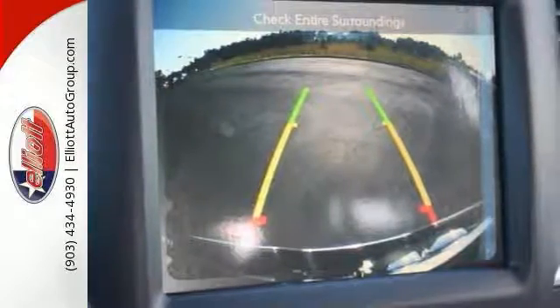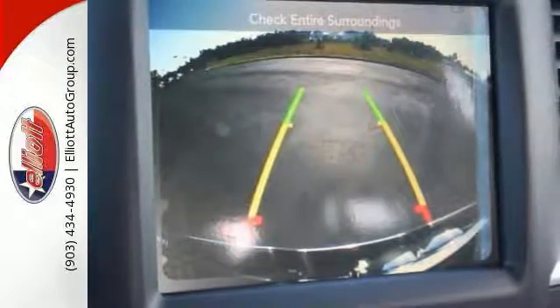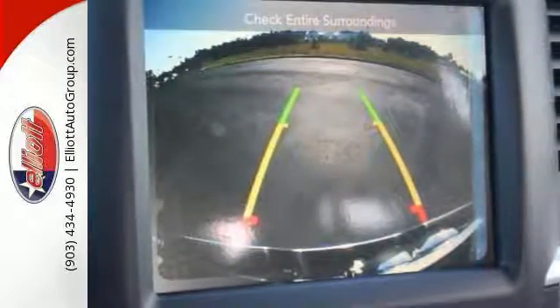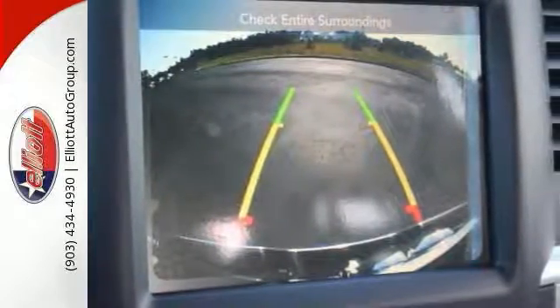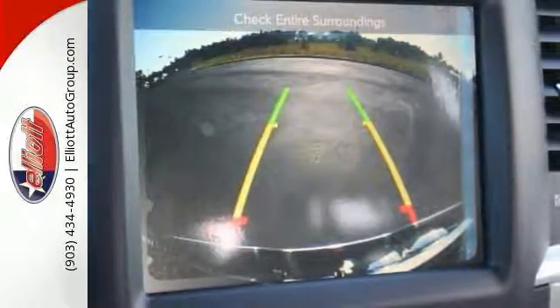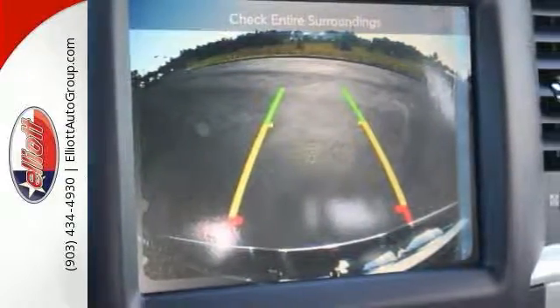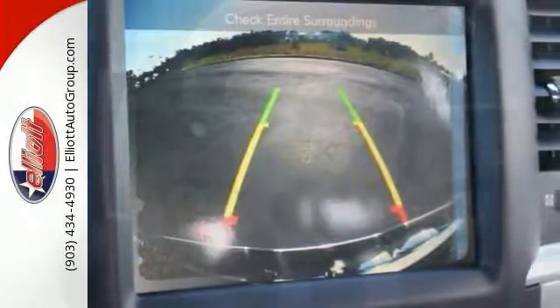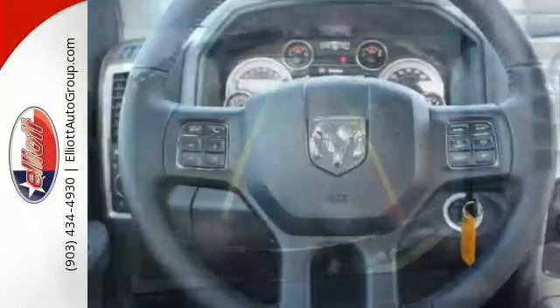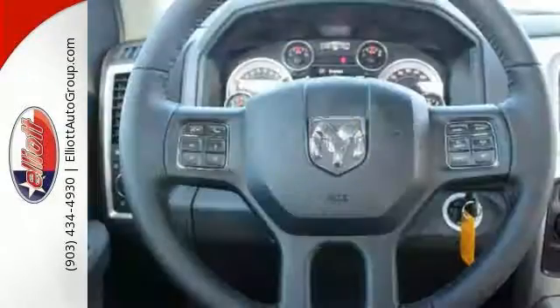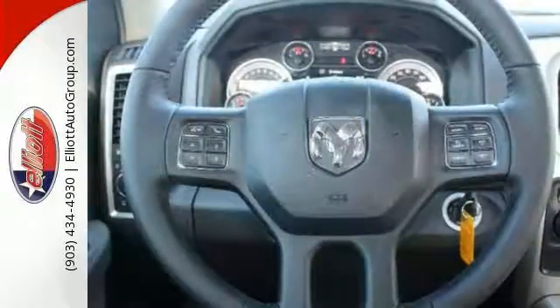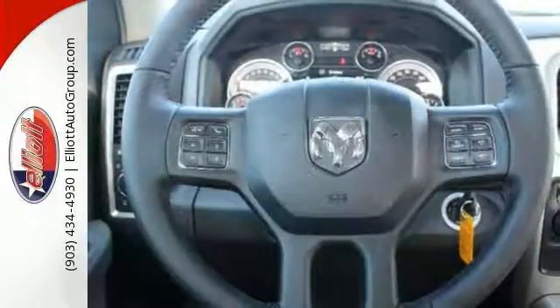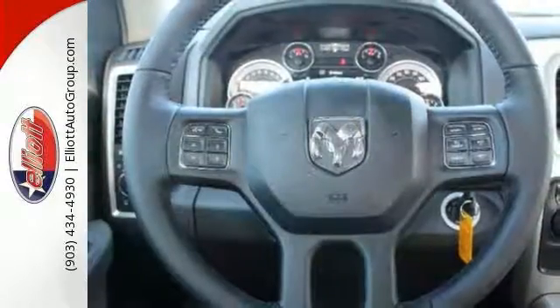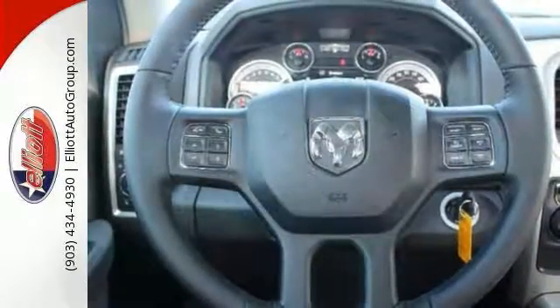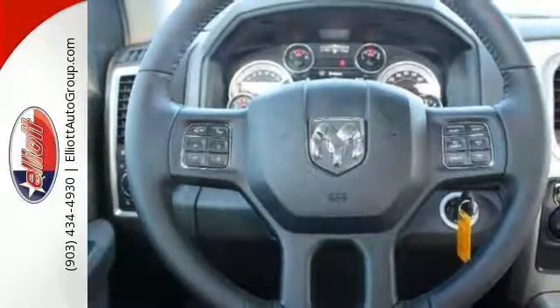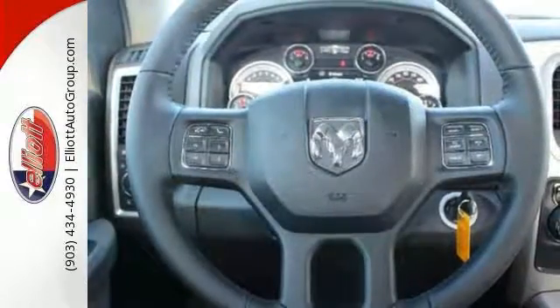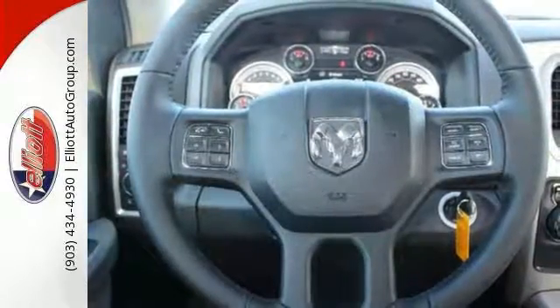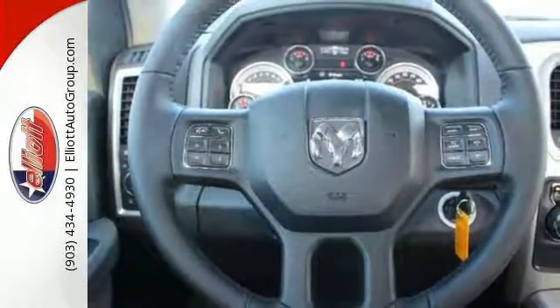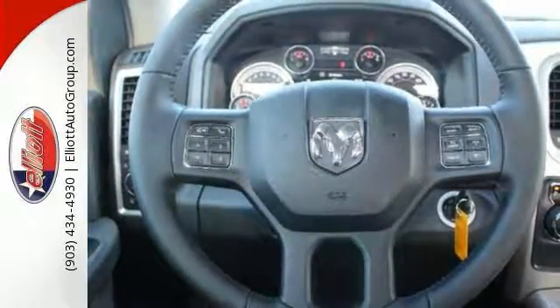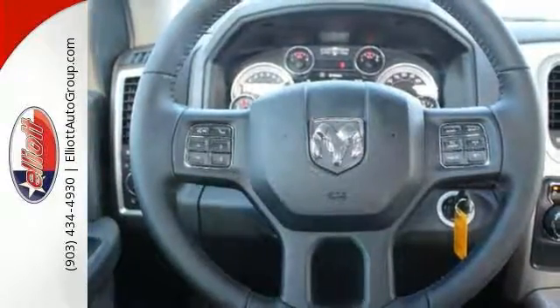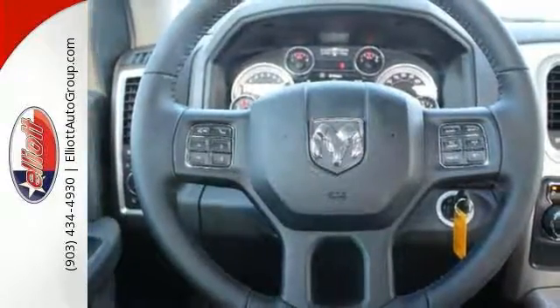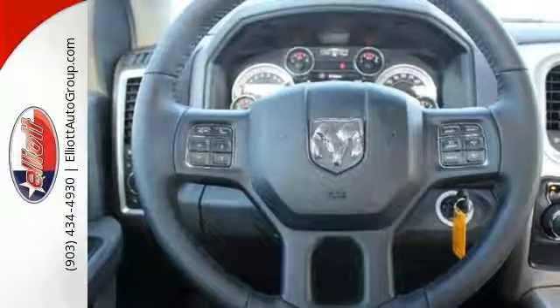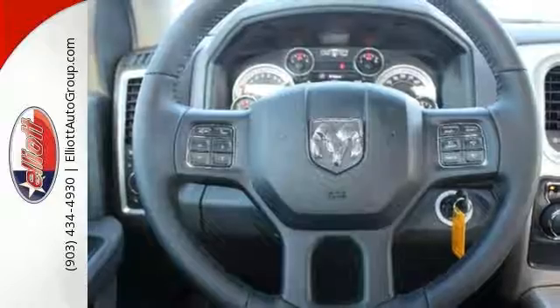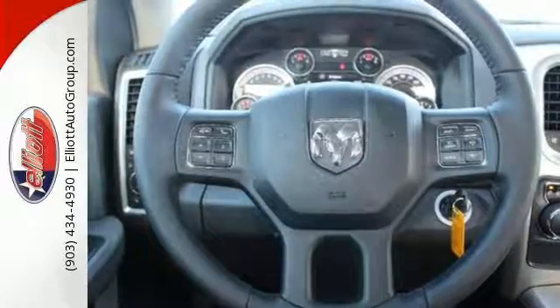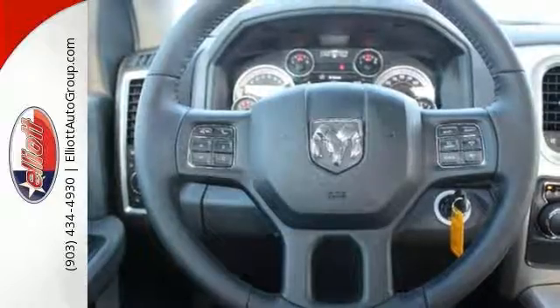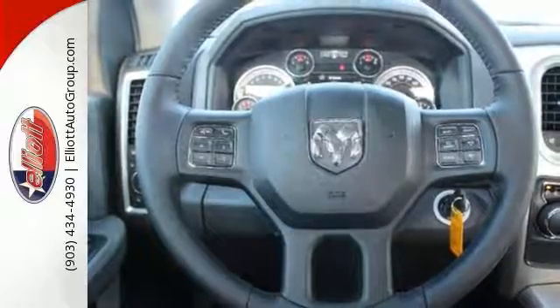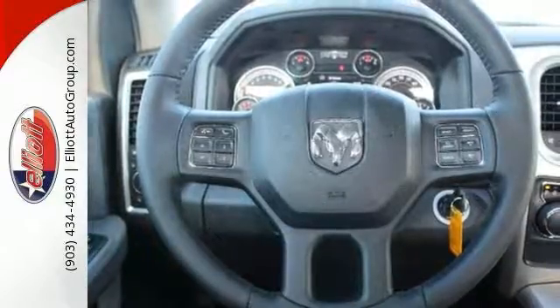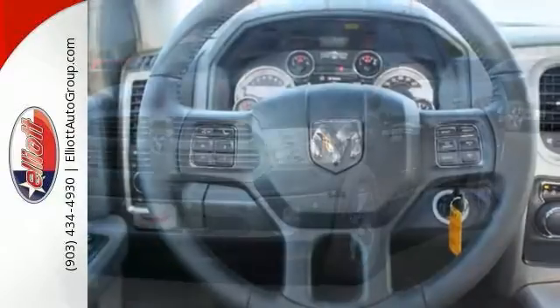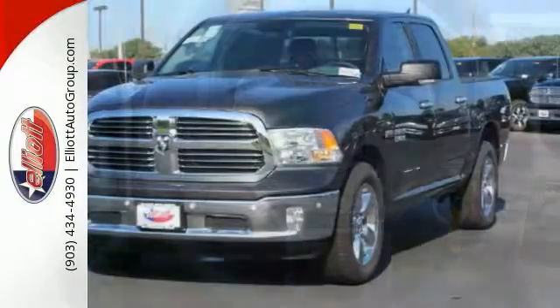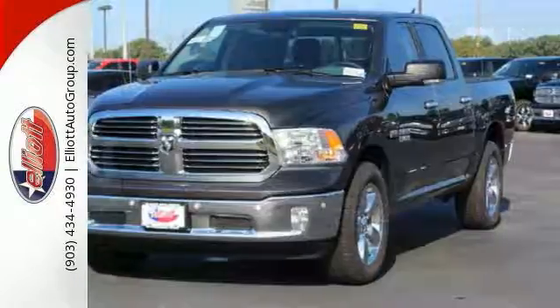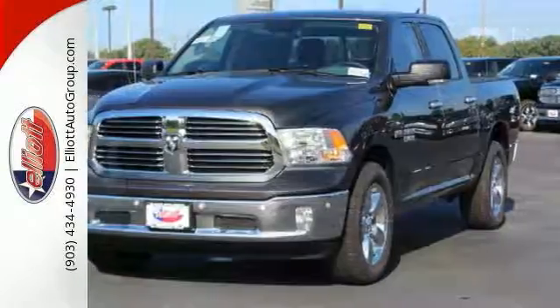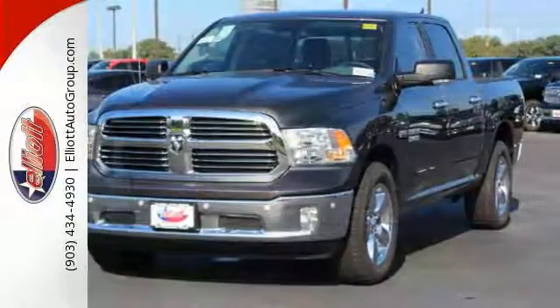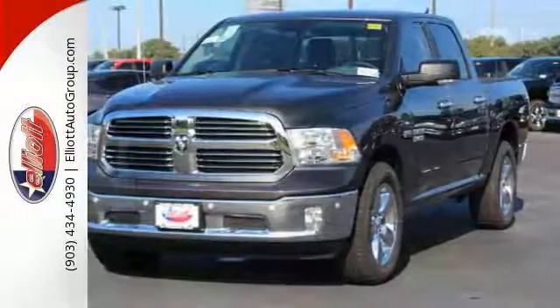The power-heated fold-away mirrors, remote keyless entry, traction control, and Uconnect access are nice touches too.